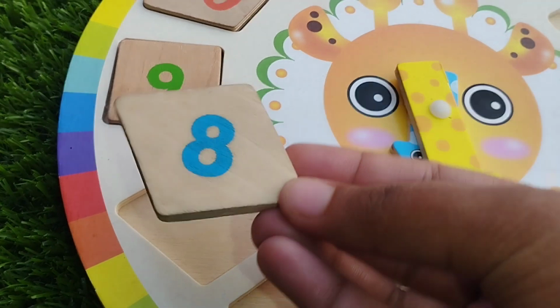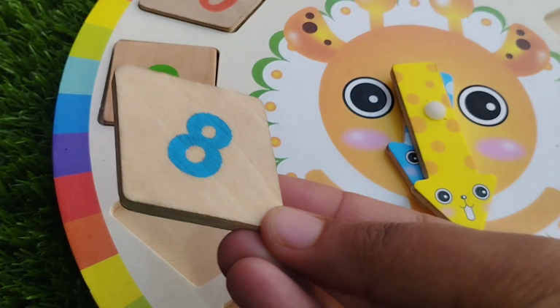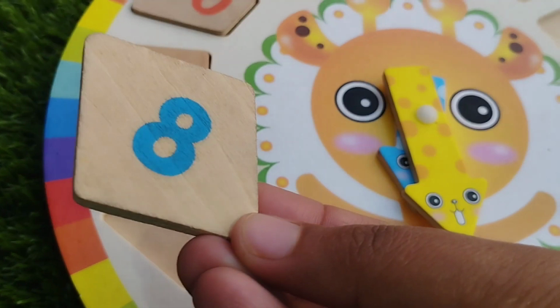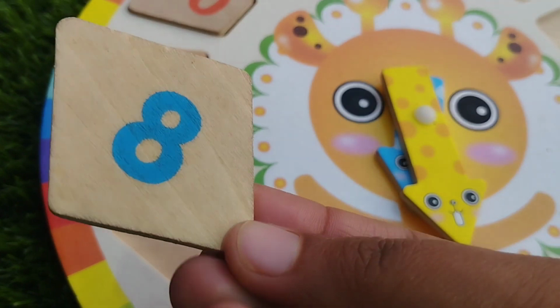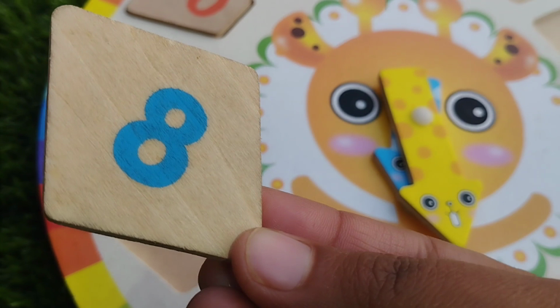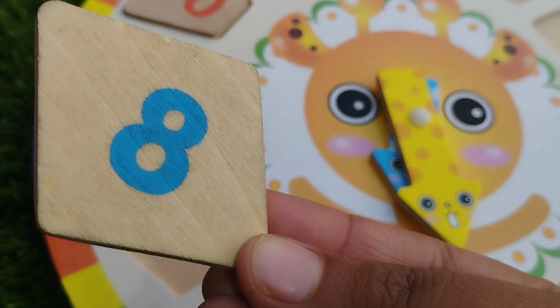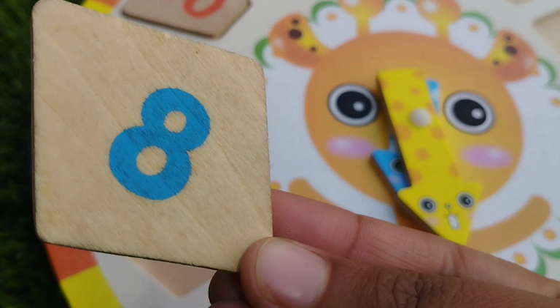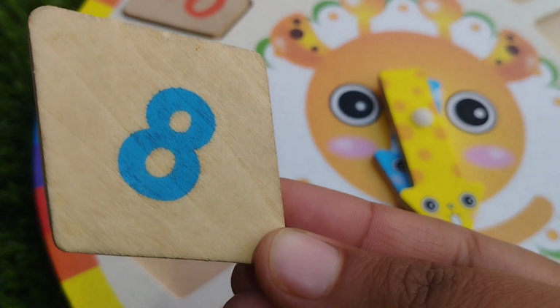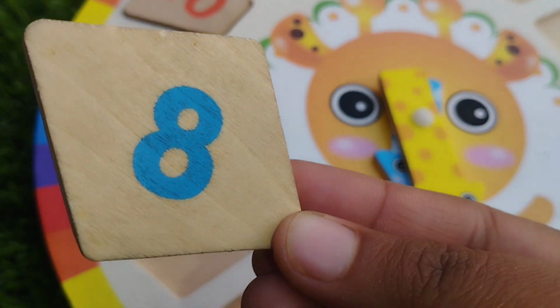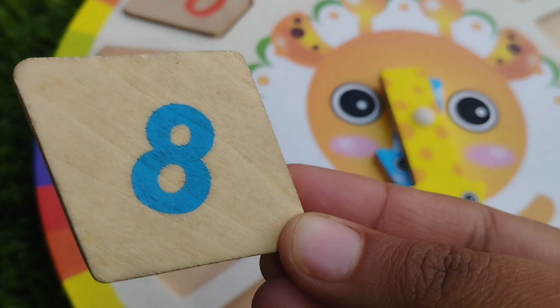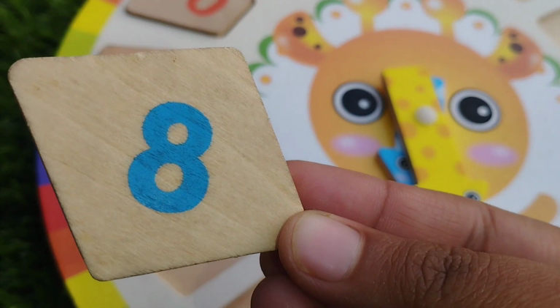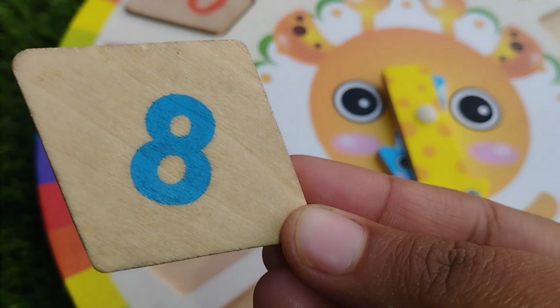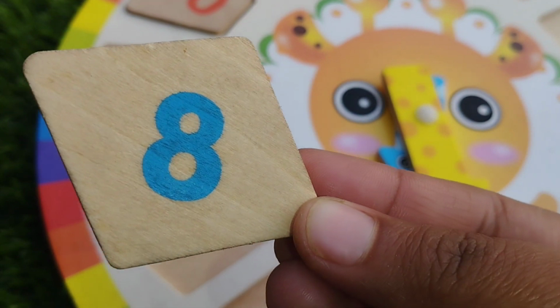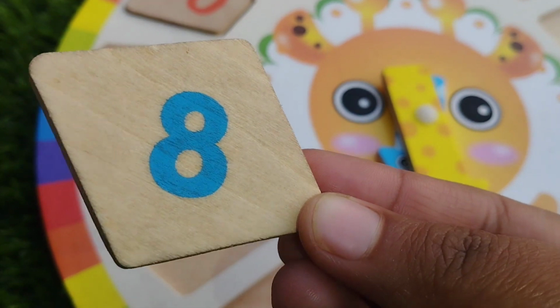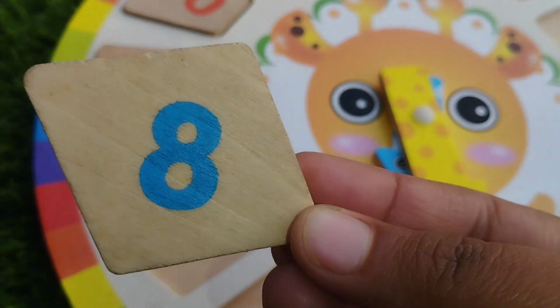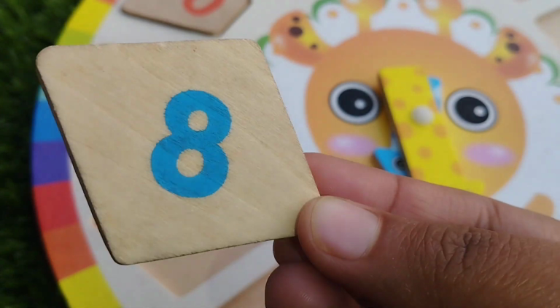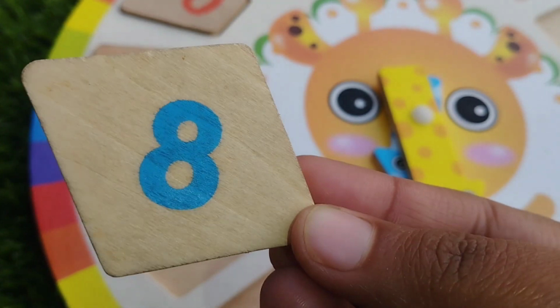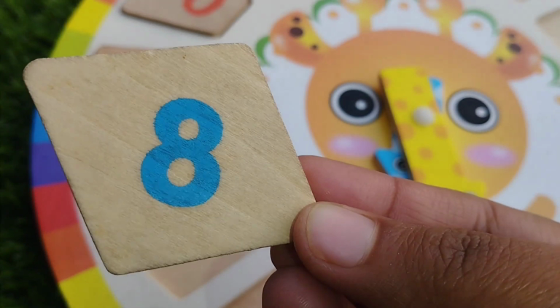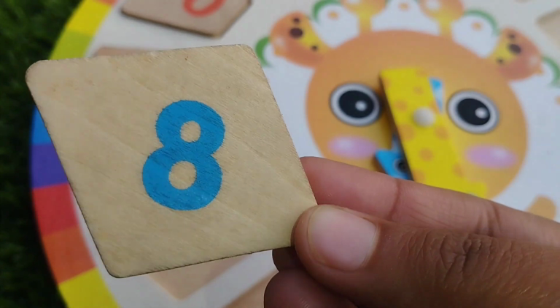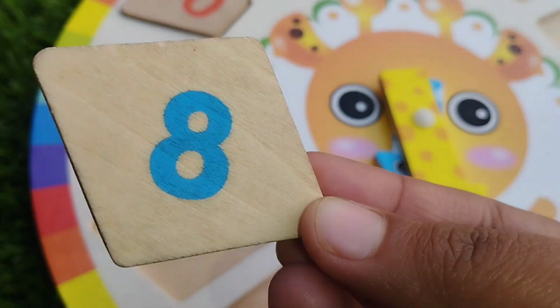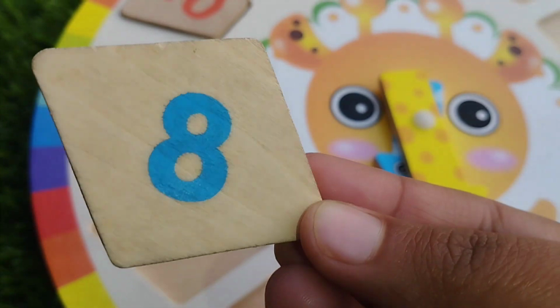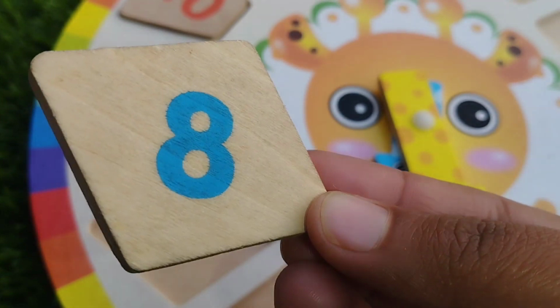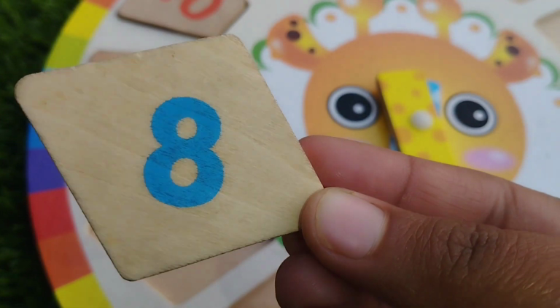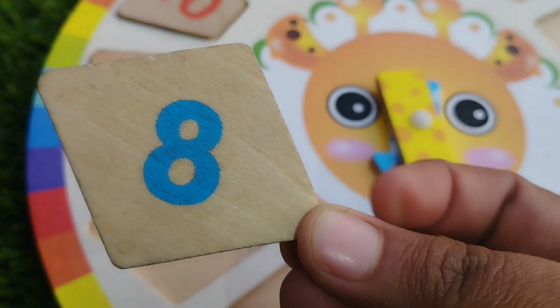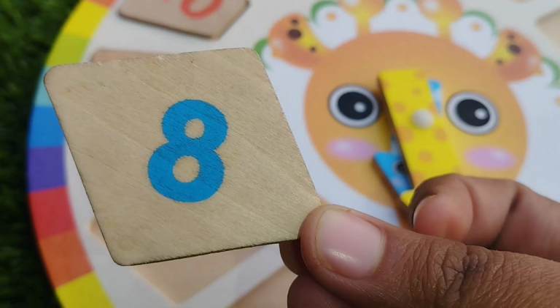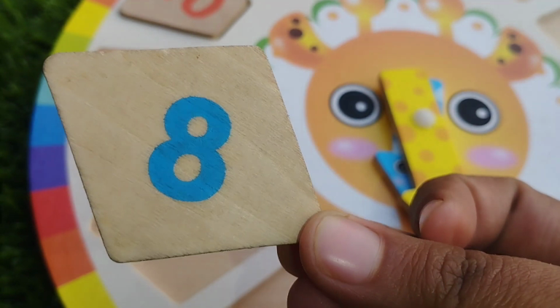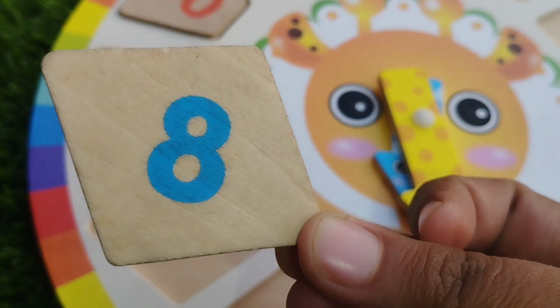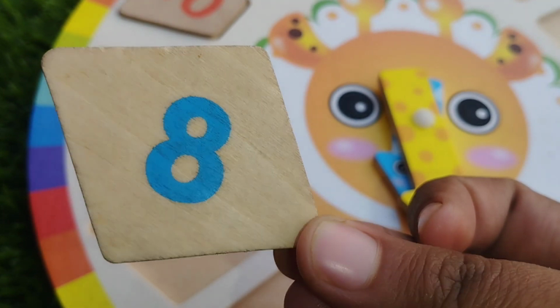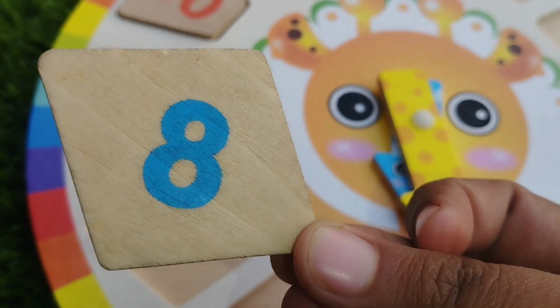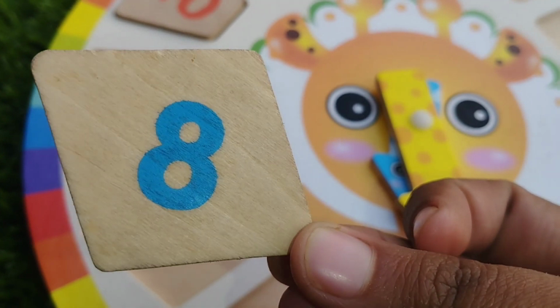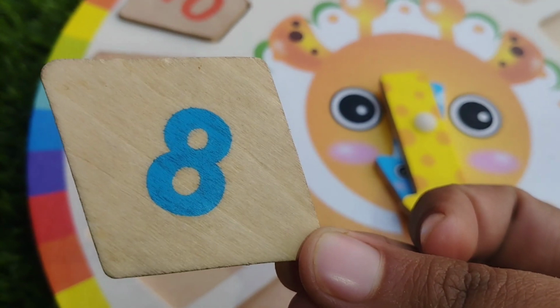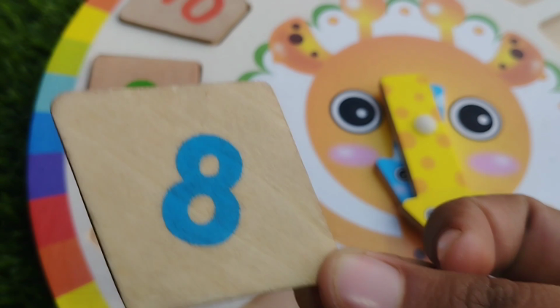The next one is diamond shape. This is diamond shape. The number is eight.